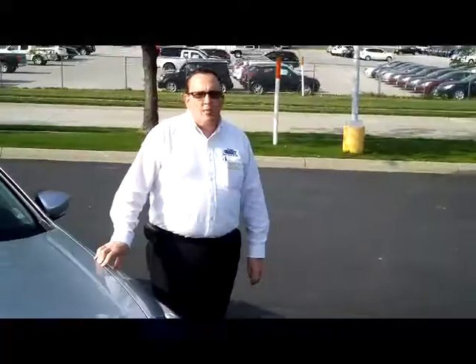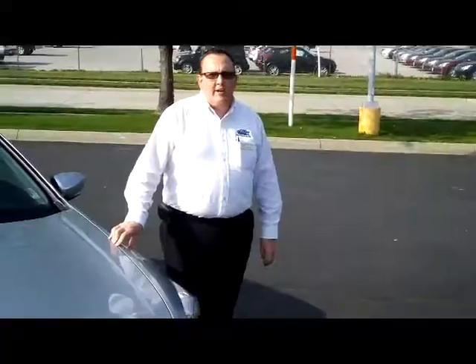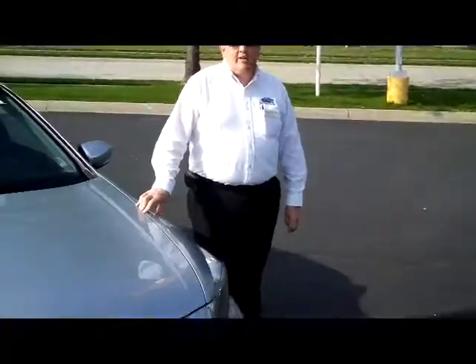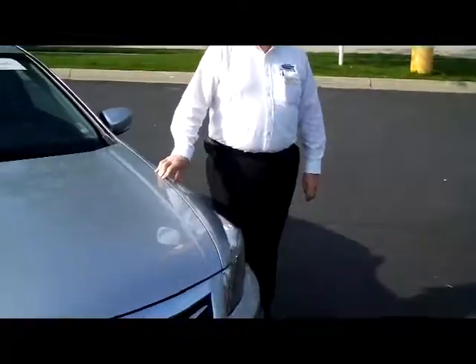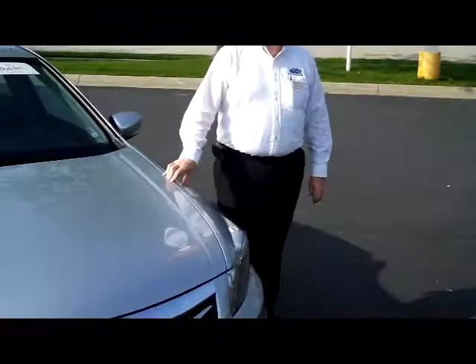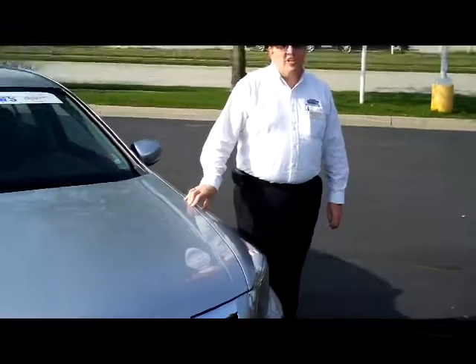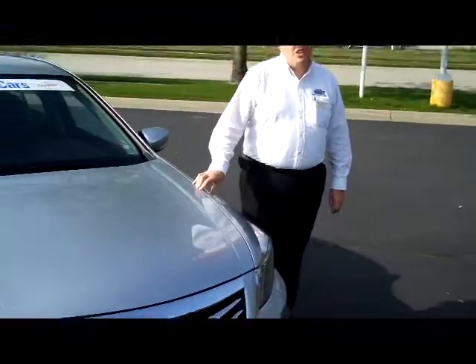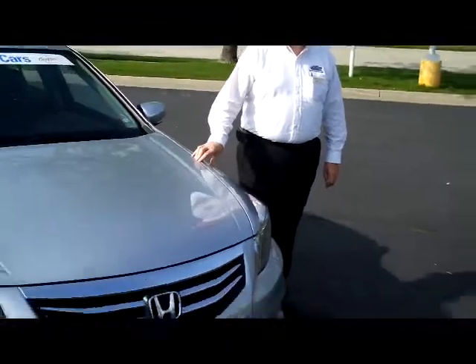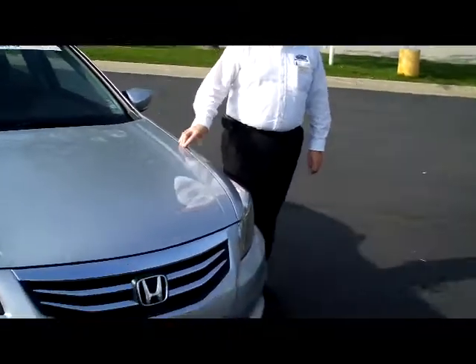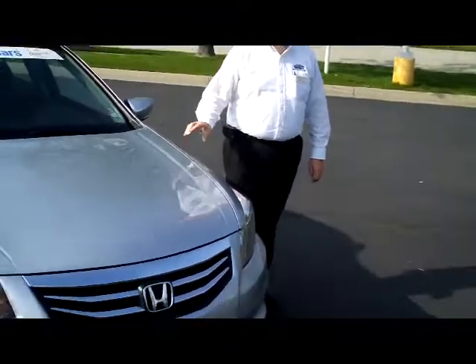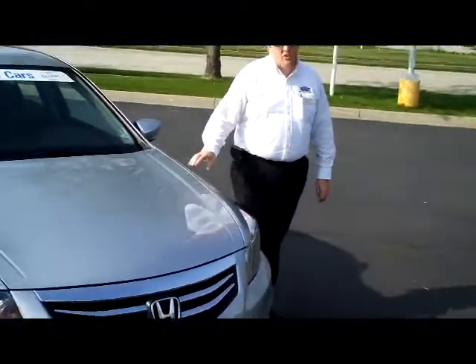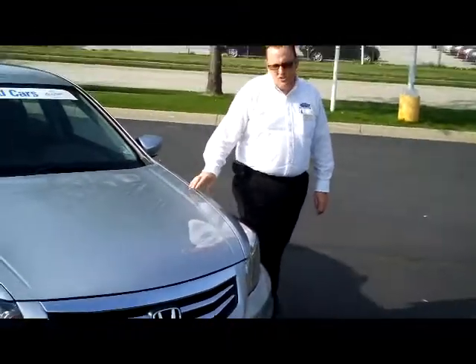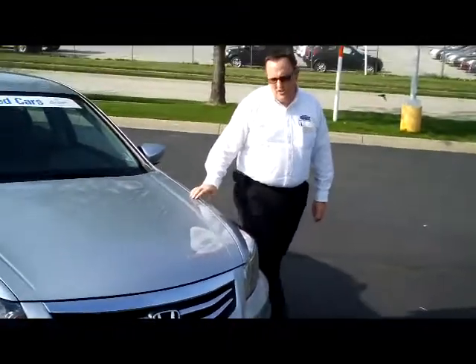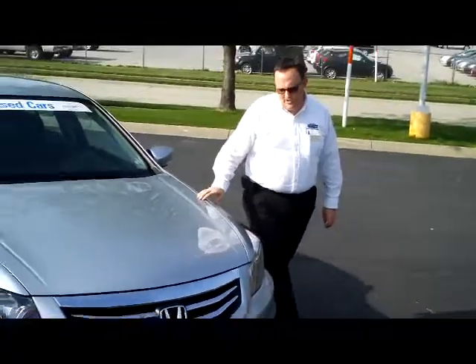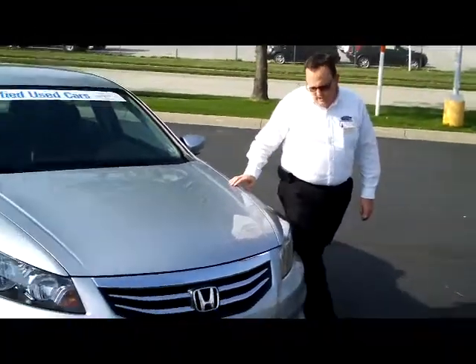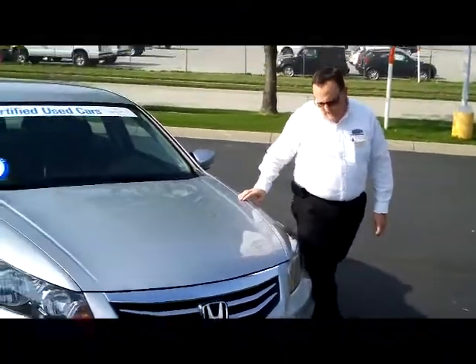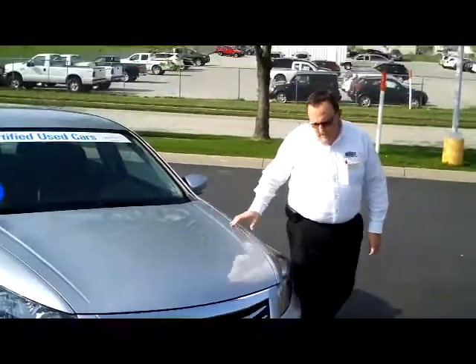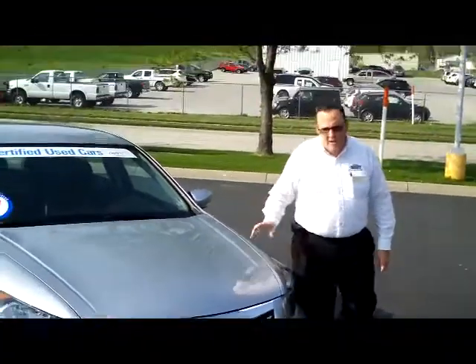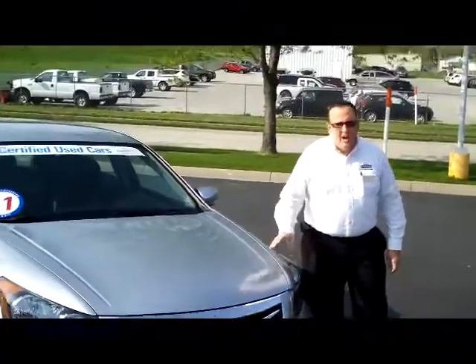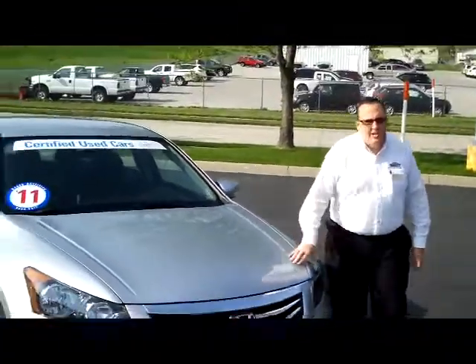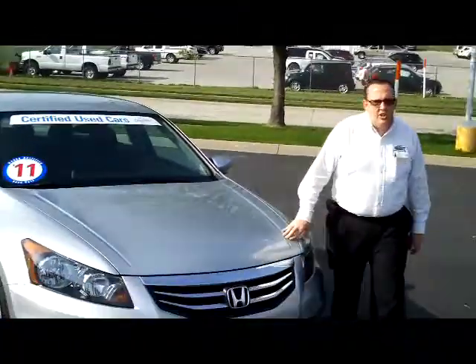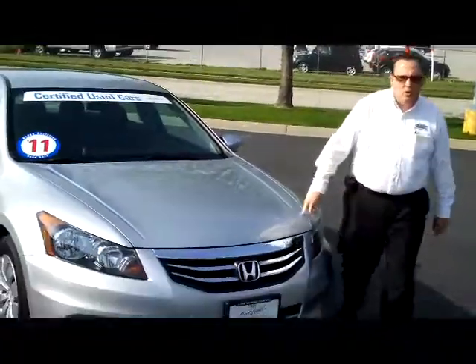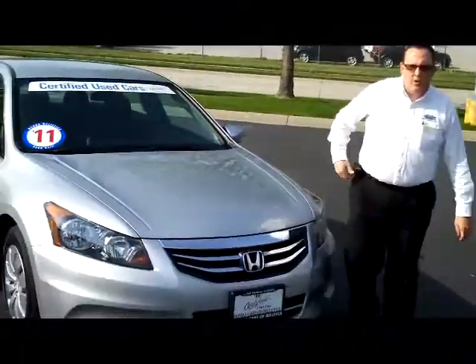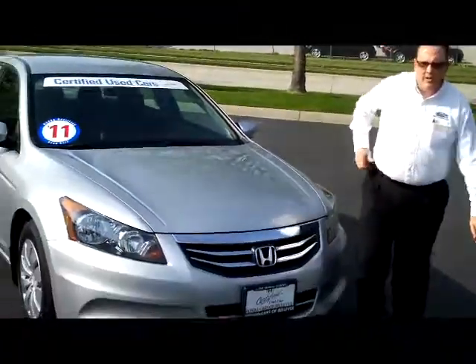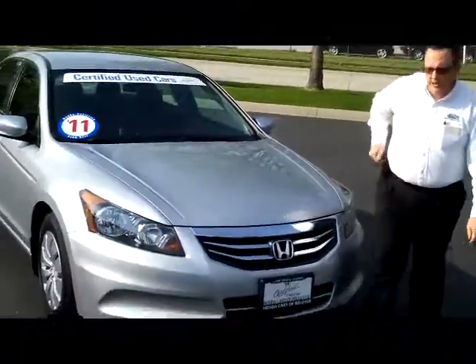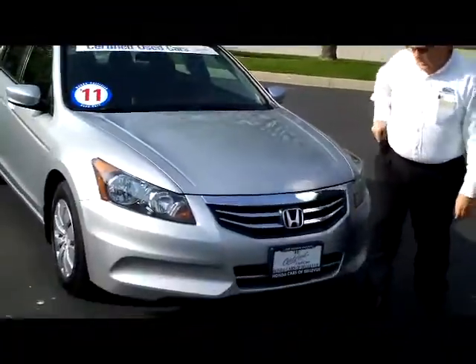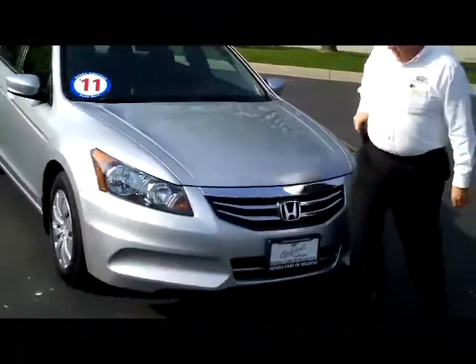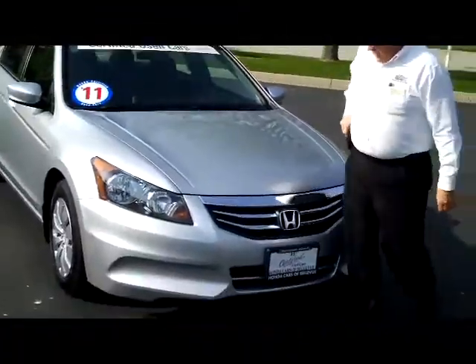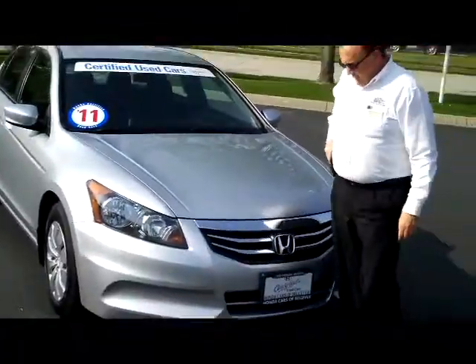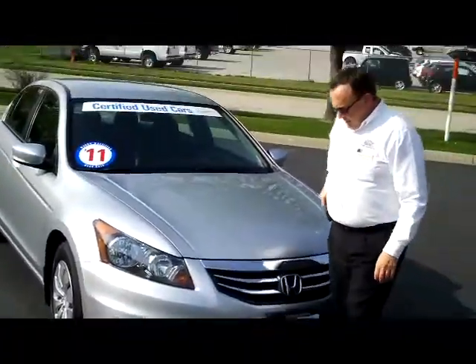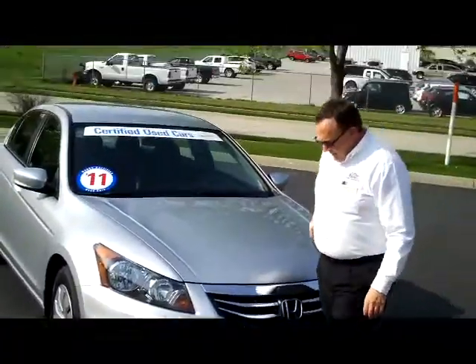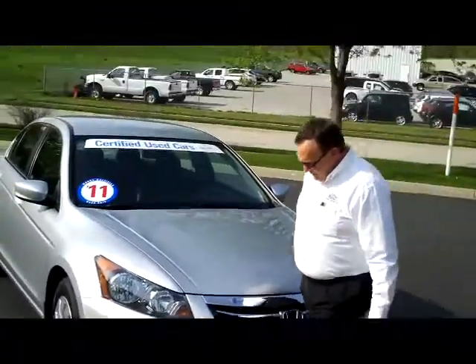Brian Kelly here for the Honda Giant. I'm here to show you this 2011 Honda Accord LX model.